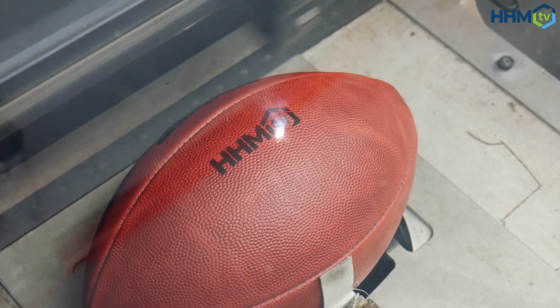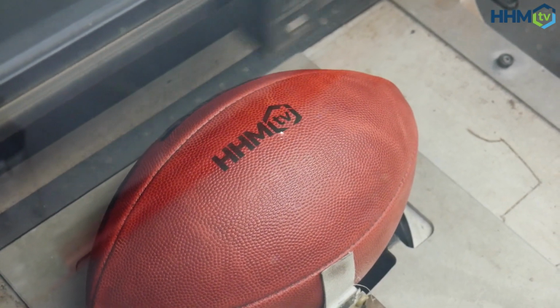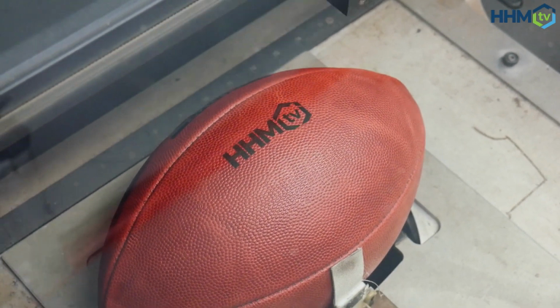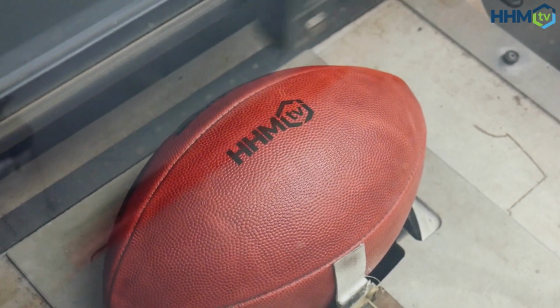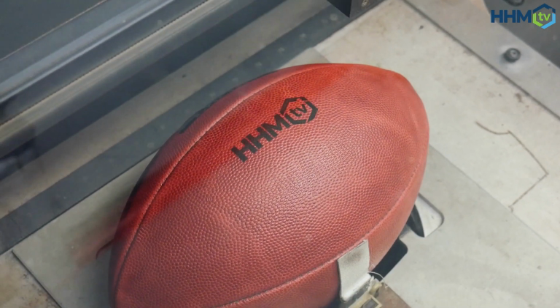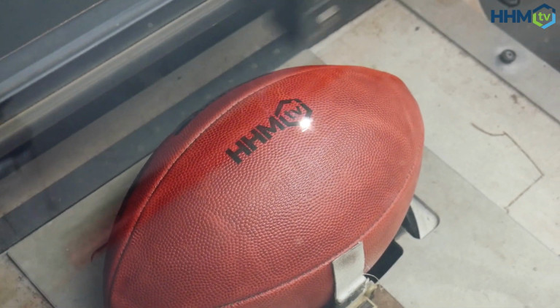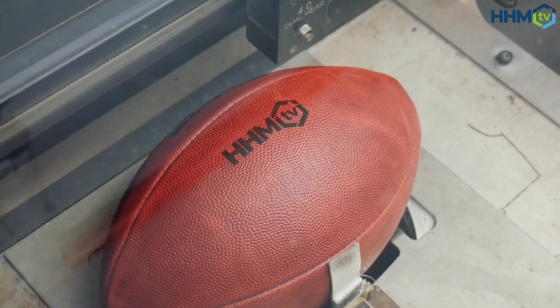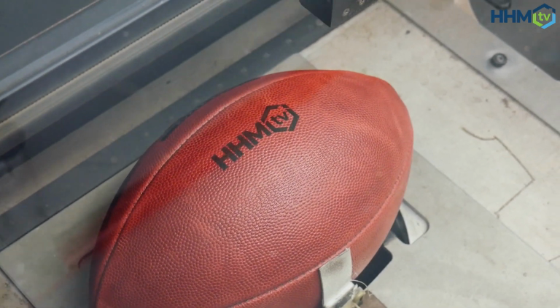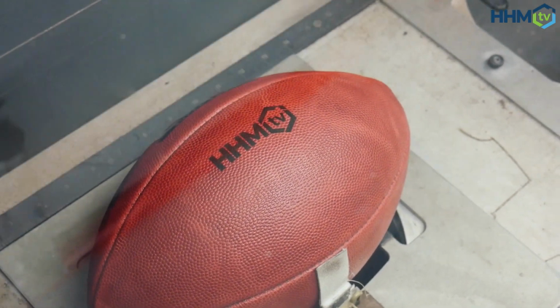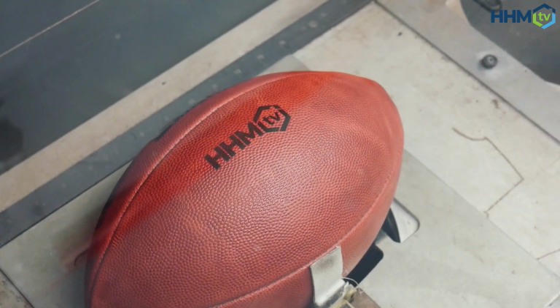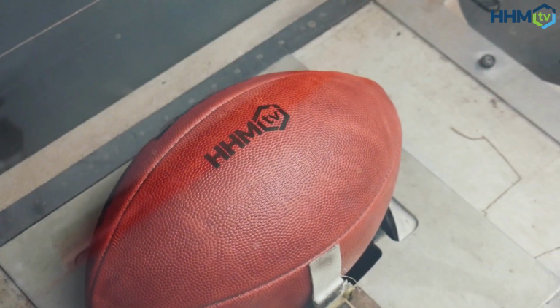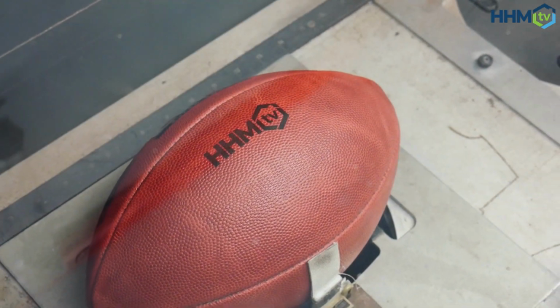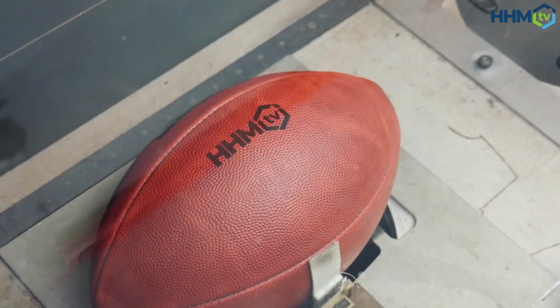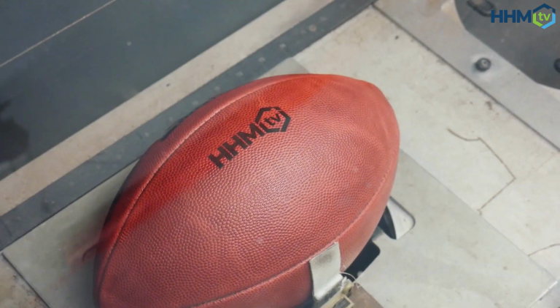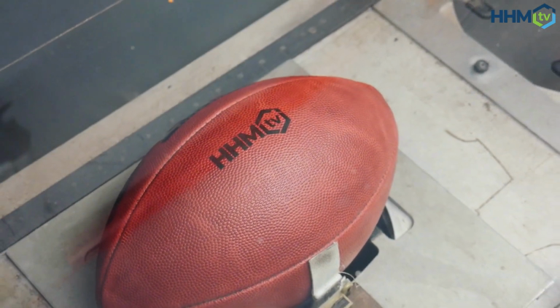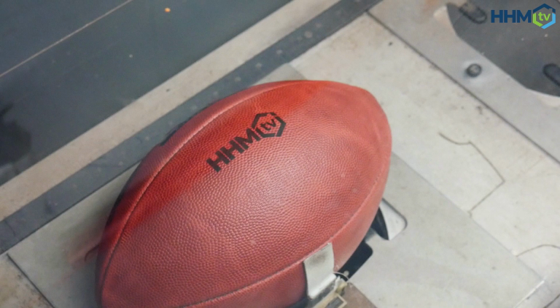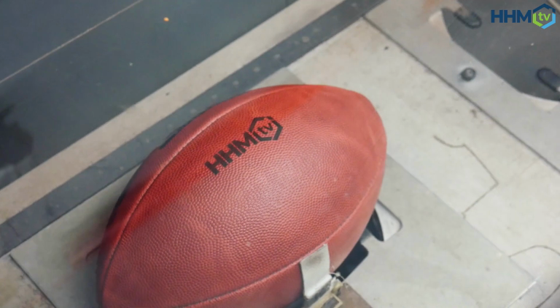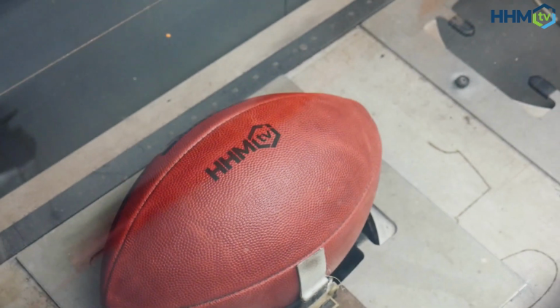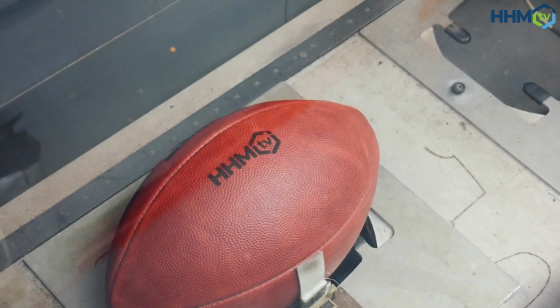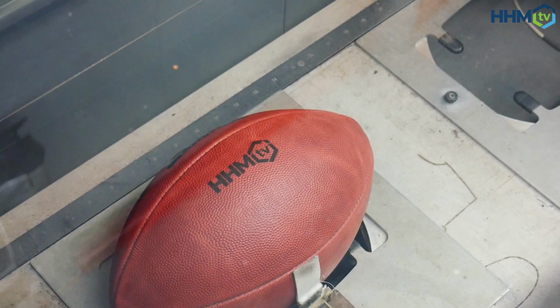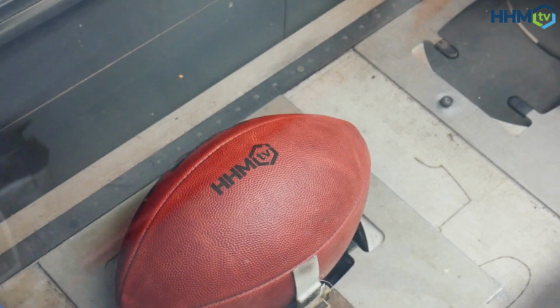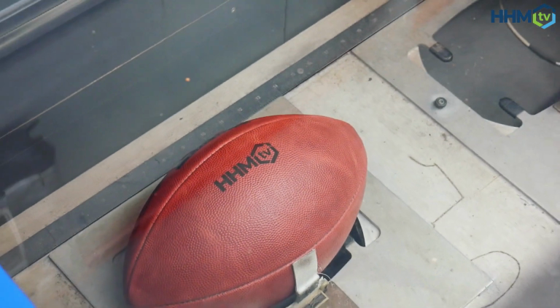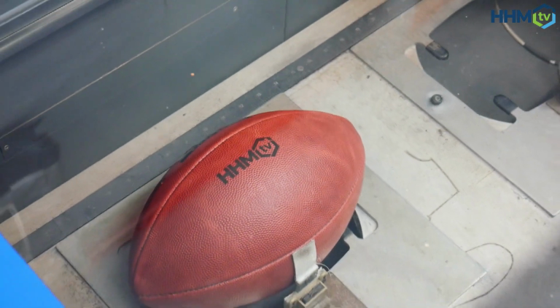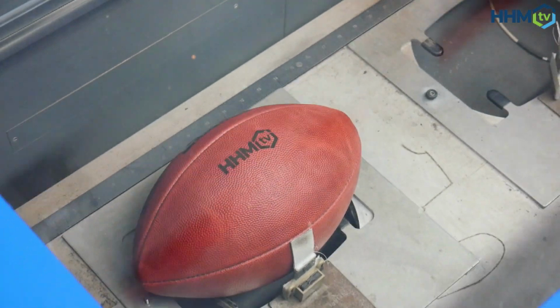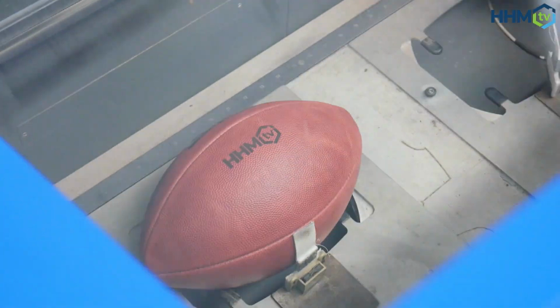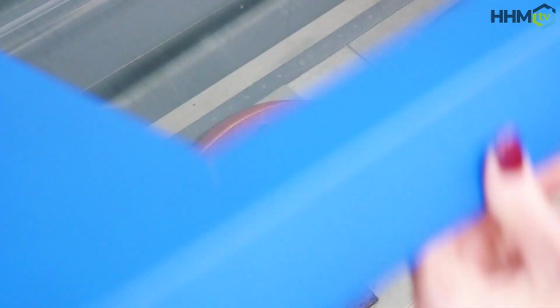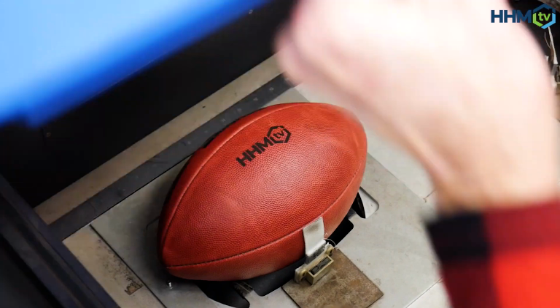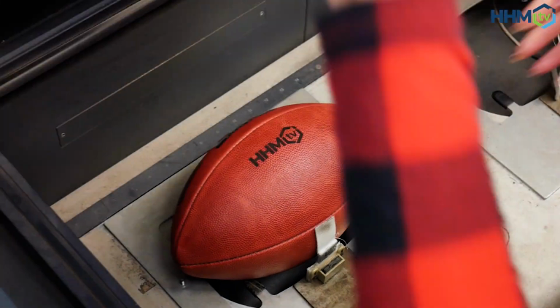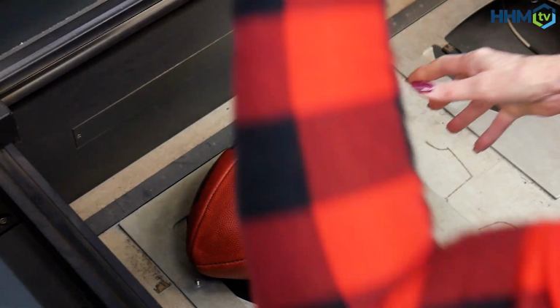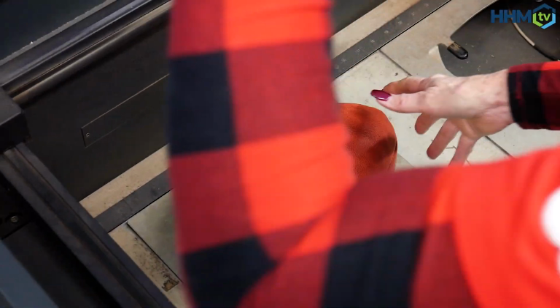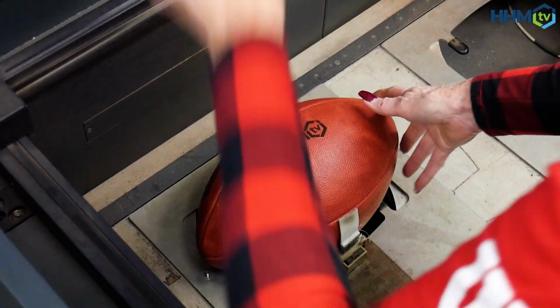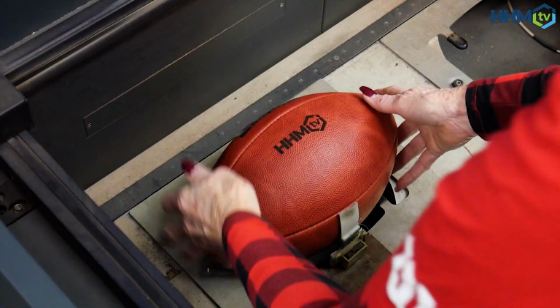It's just fascinating to see all the work that goes into making these footballs, and you are able to see just how important the human touch is to the process.